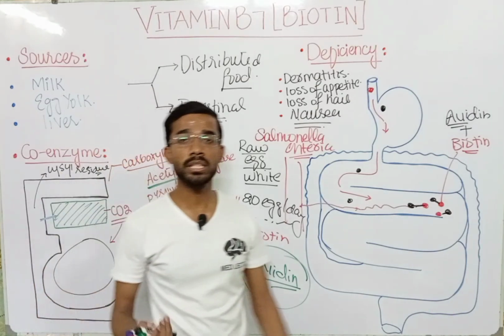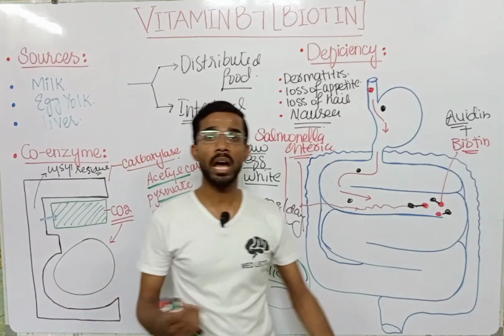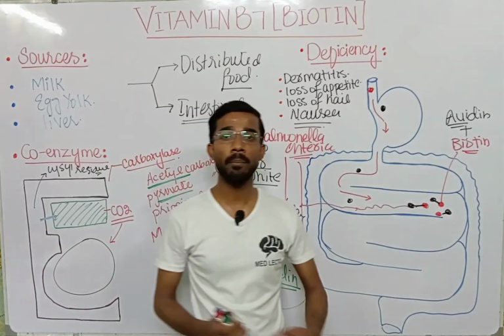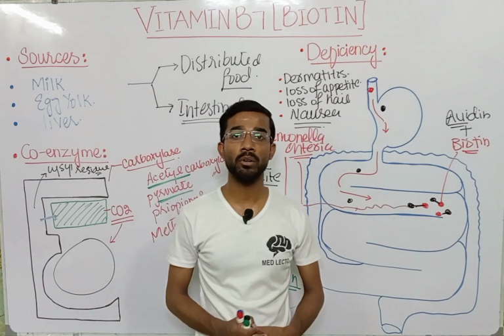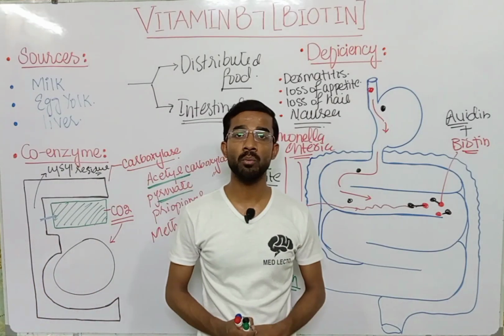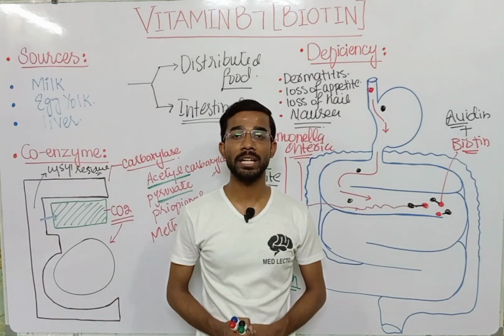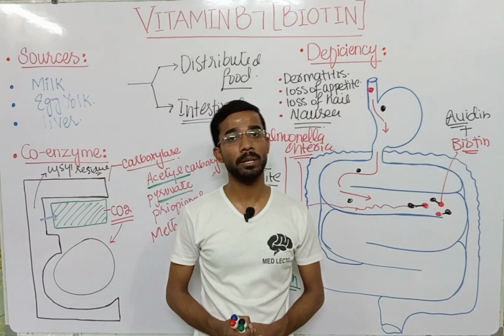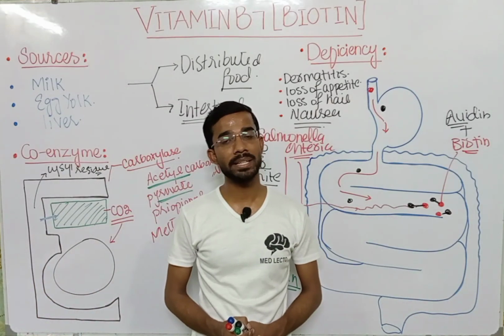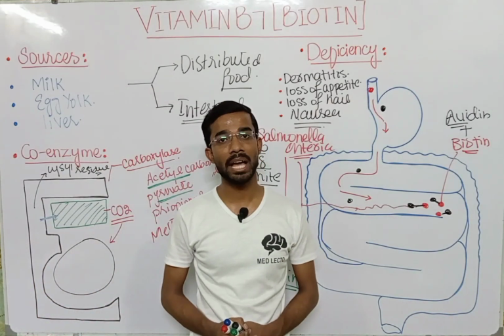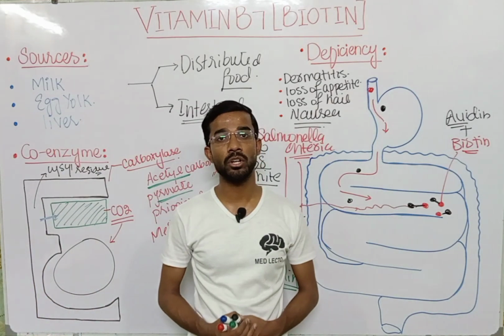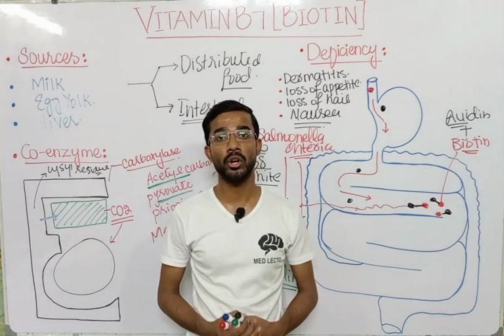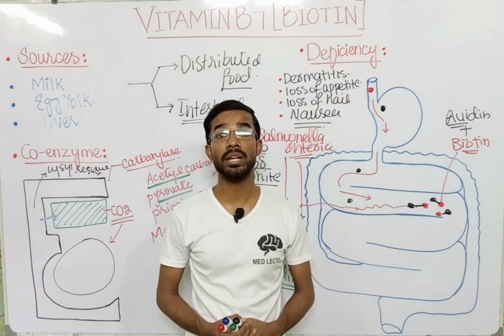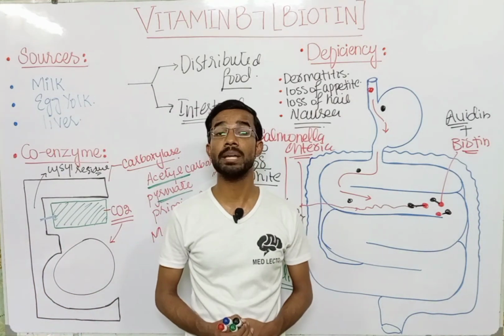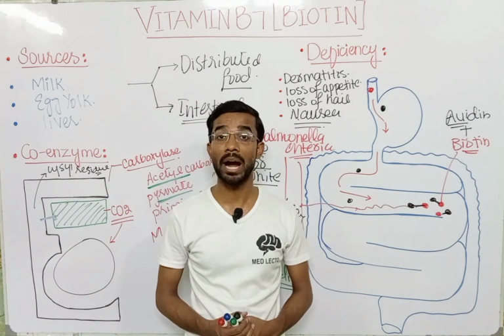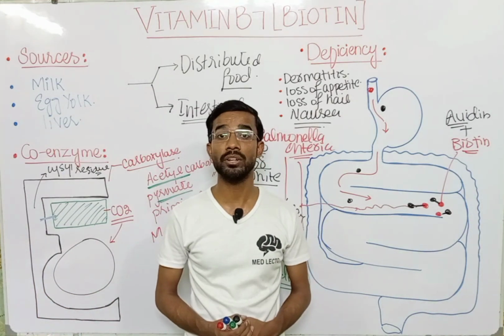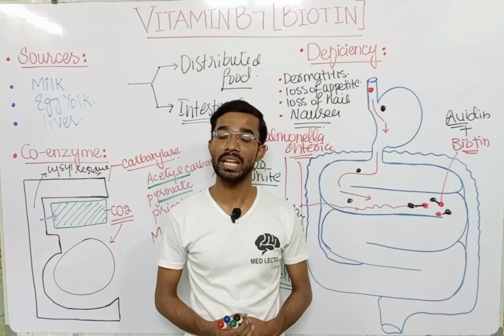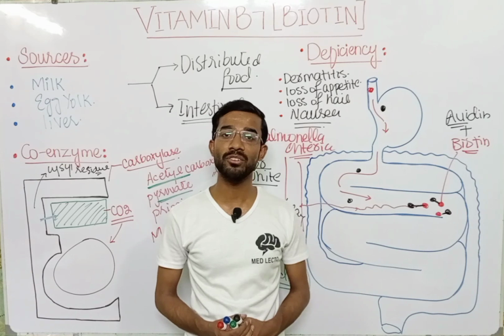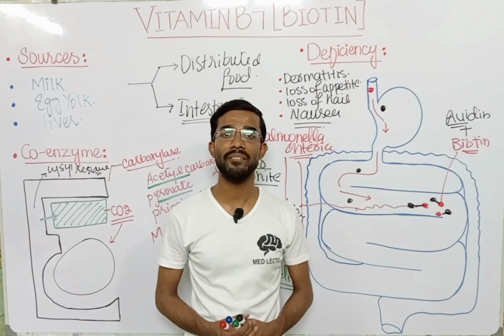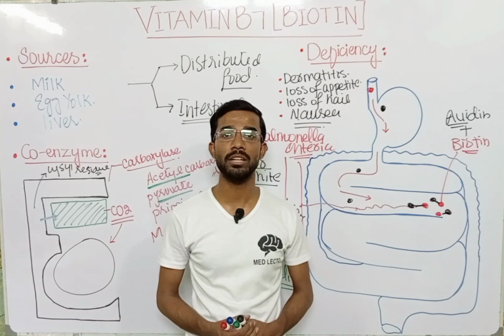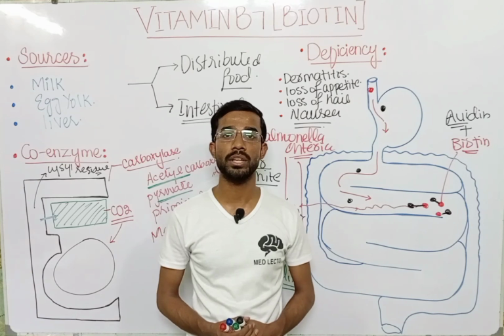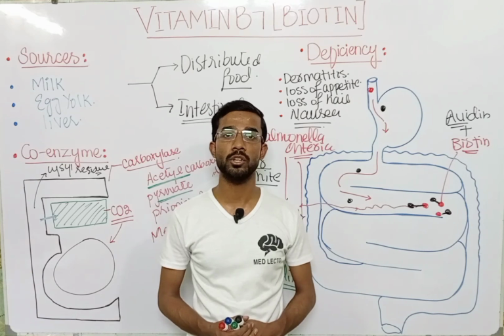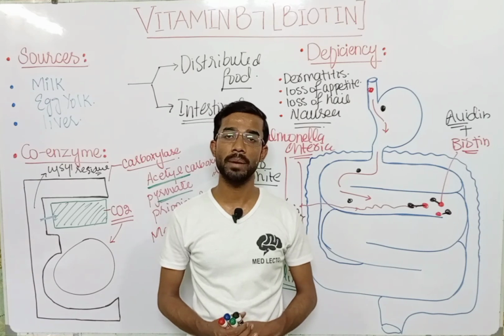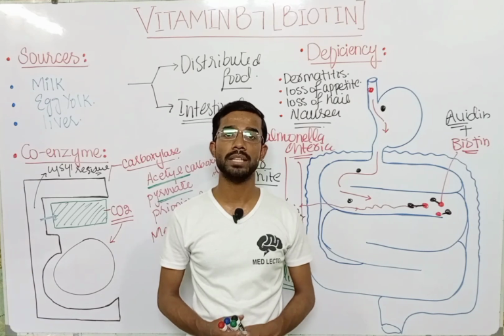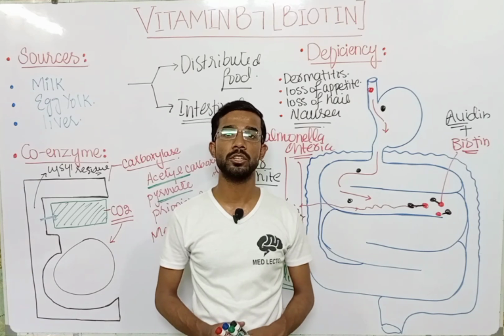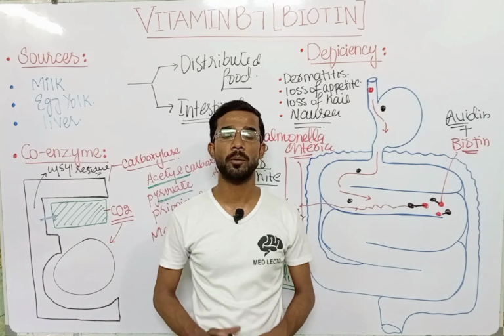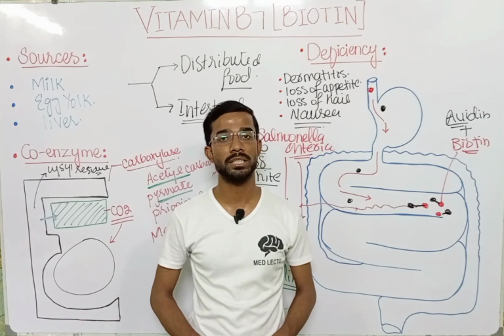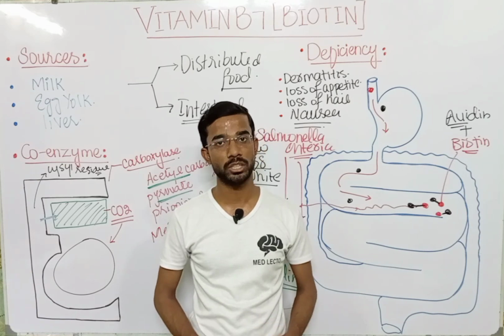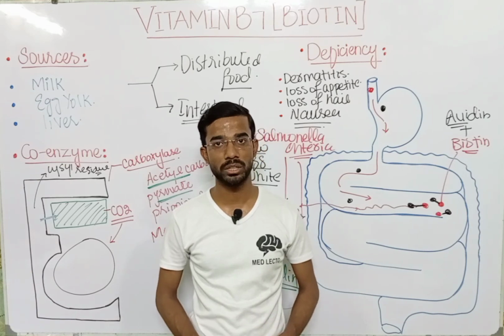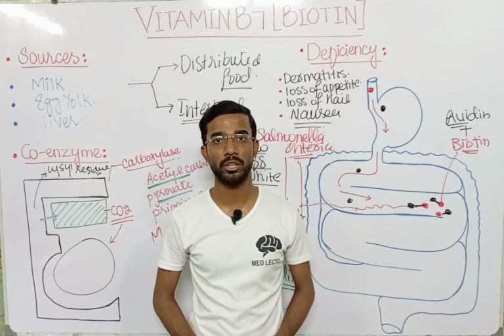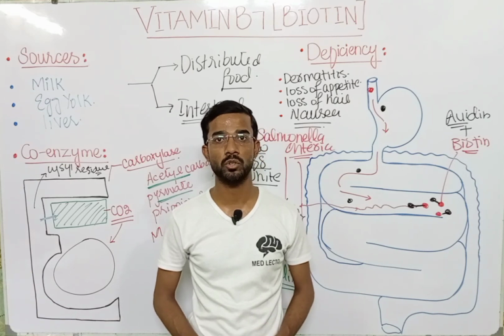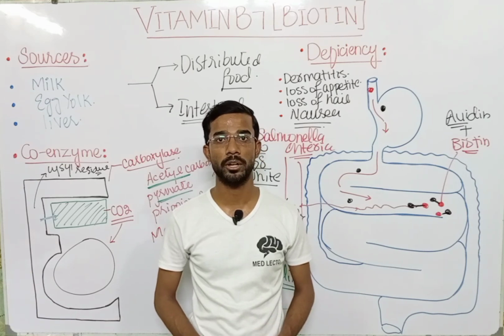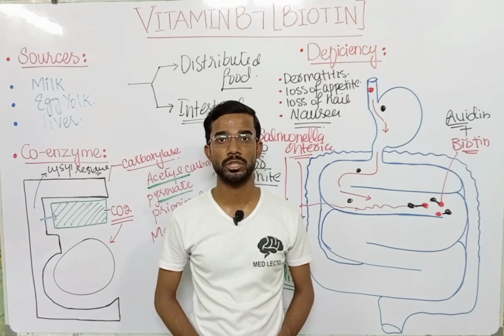This is all about vitamin B7, or biotin. If you have any questions, you may ask in the comment section. Thank you so much.